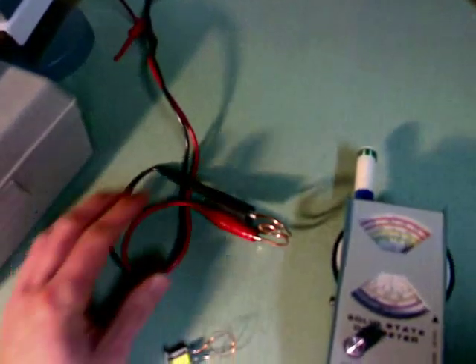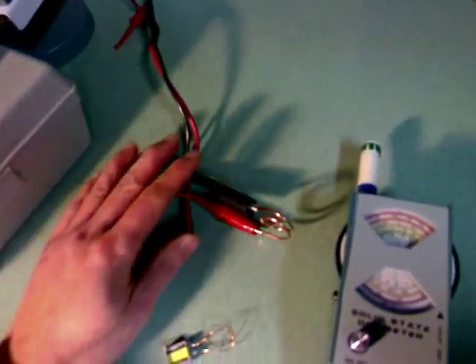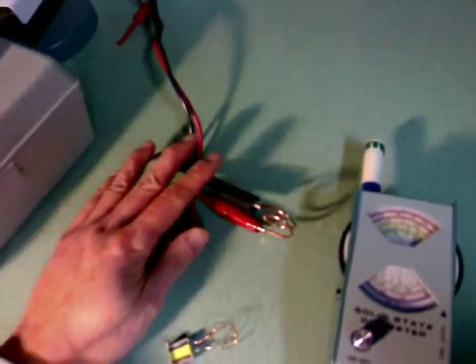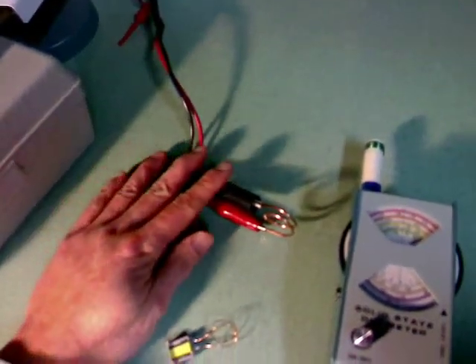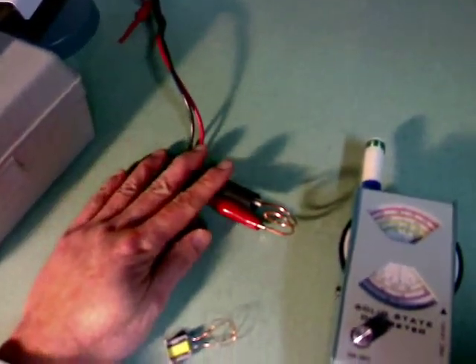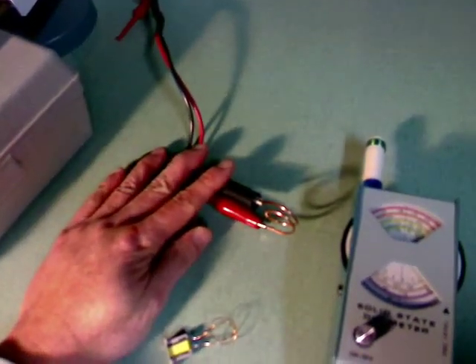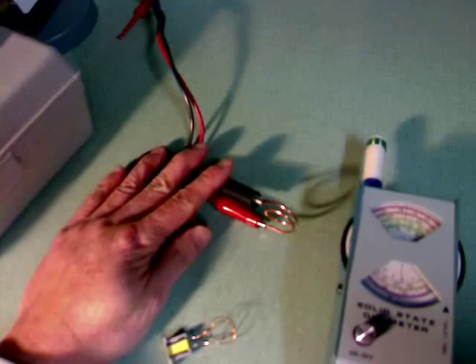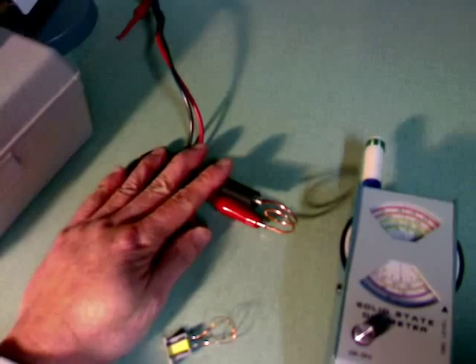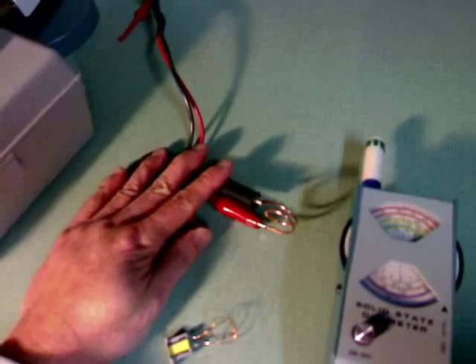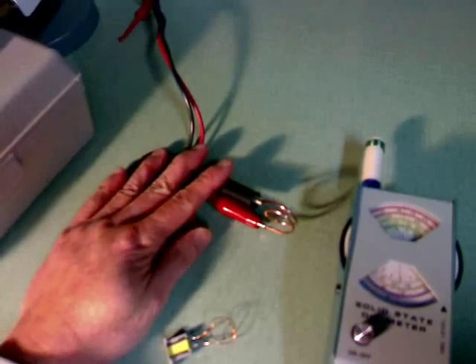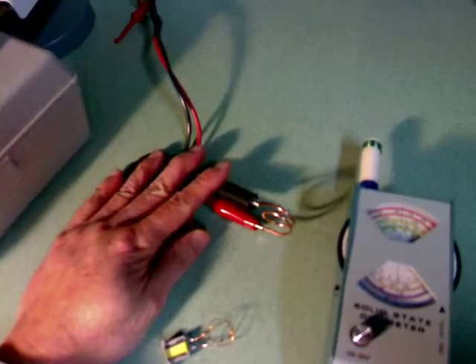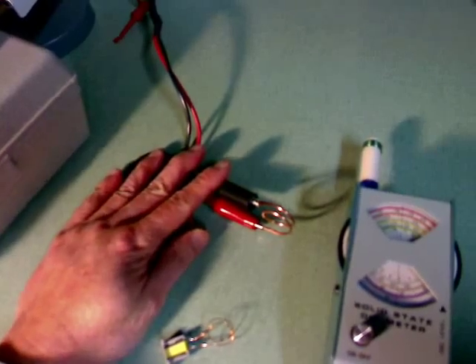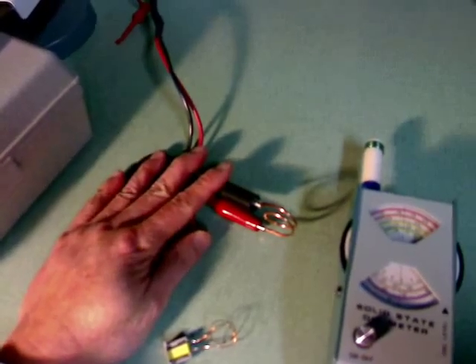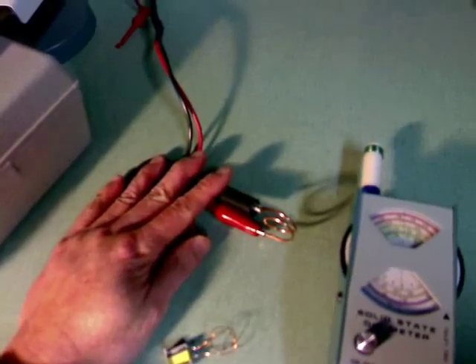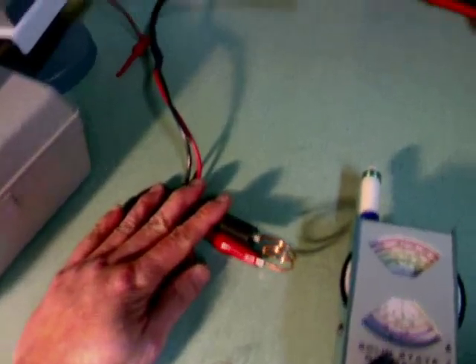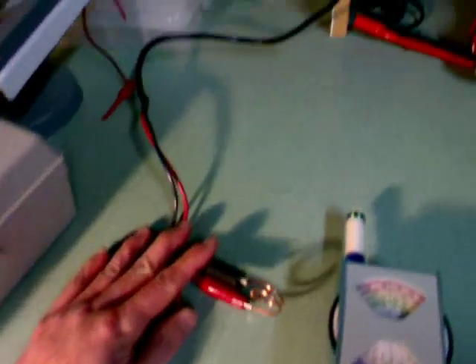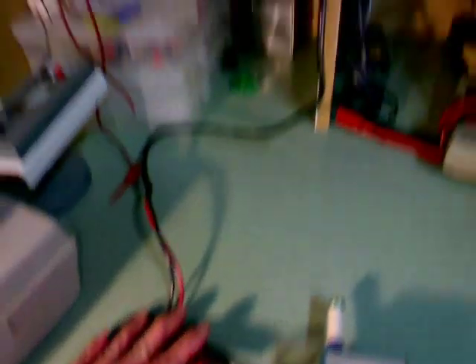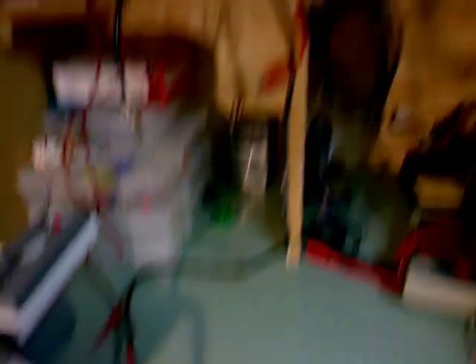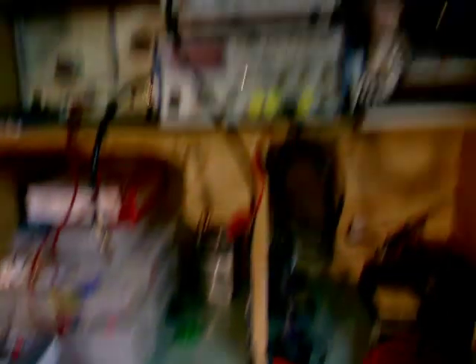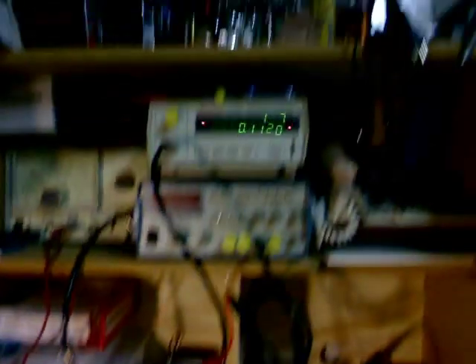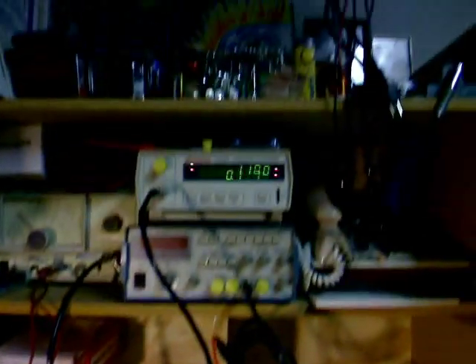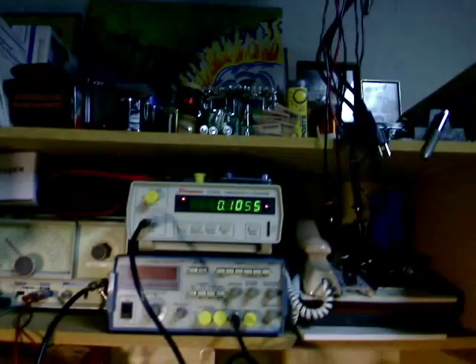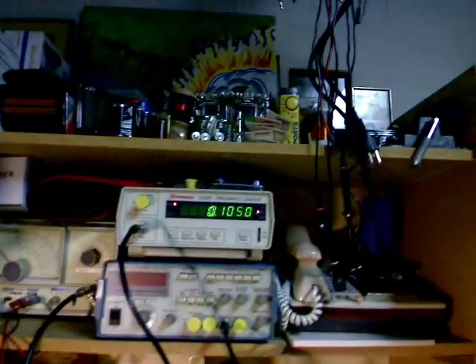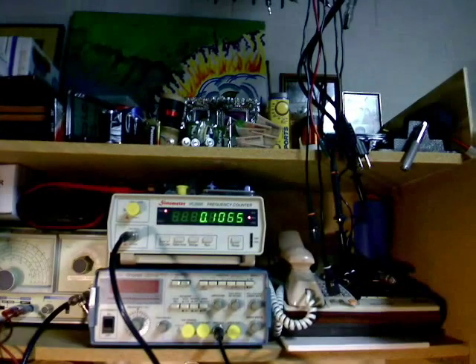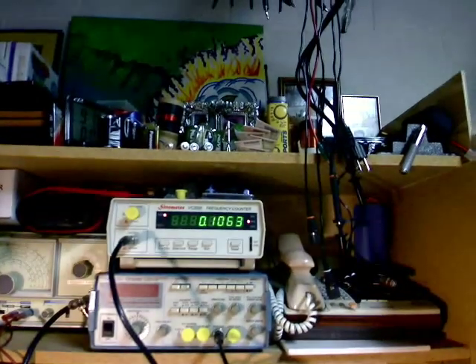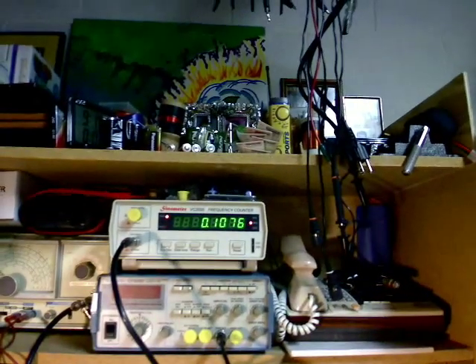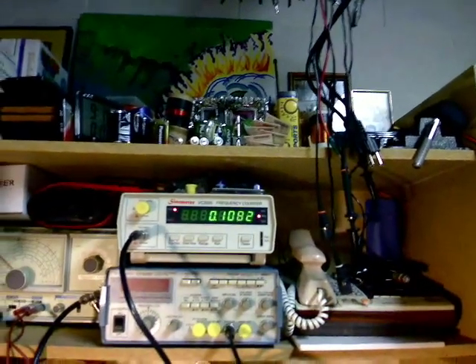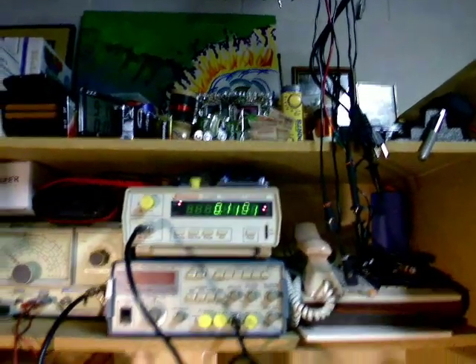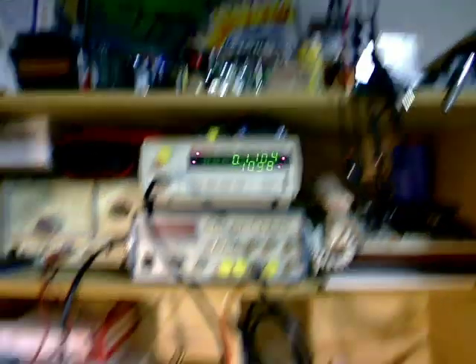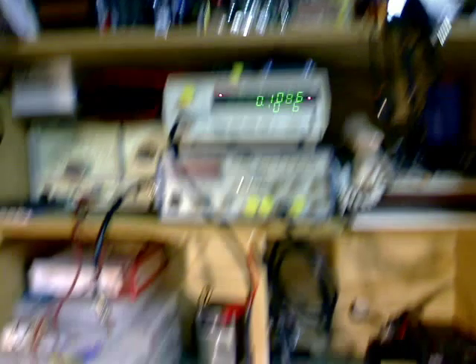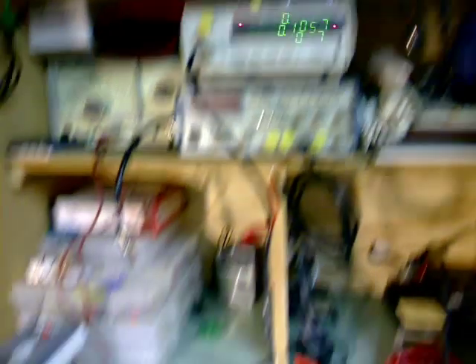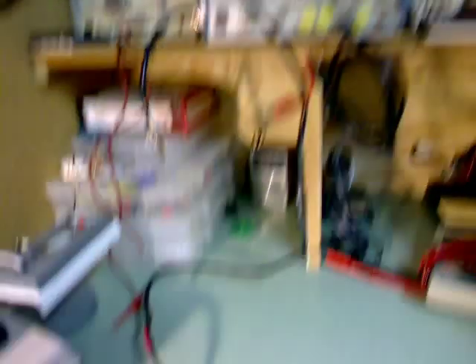Also inductively coupled to the antenna of the dipmeter will be my frequency counter. And this is how it's done.